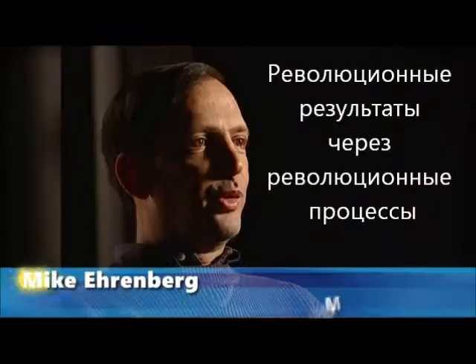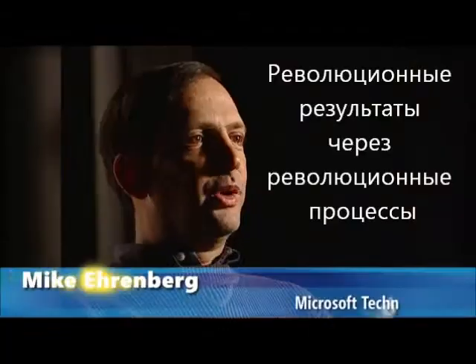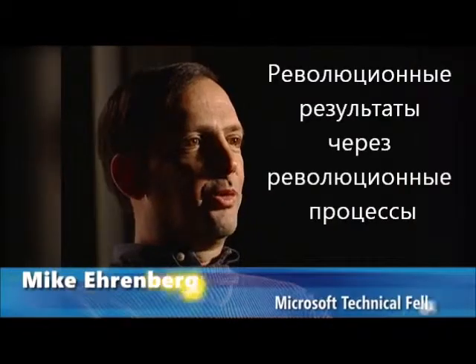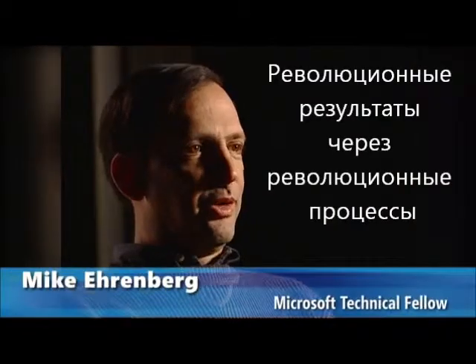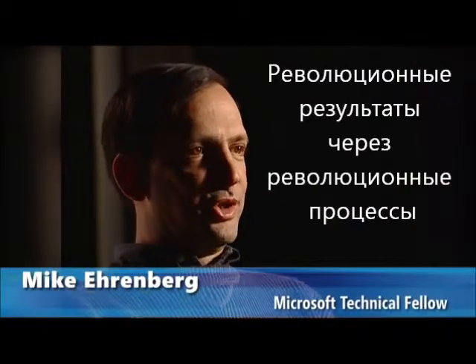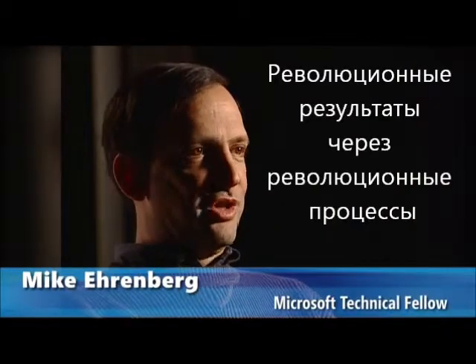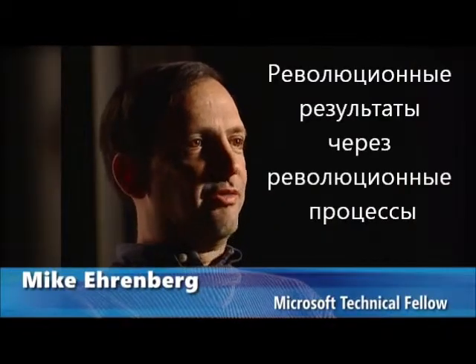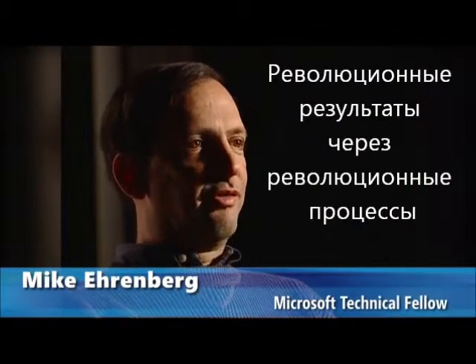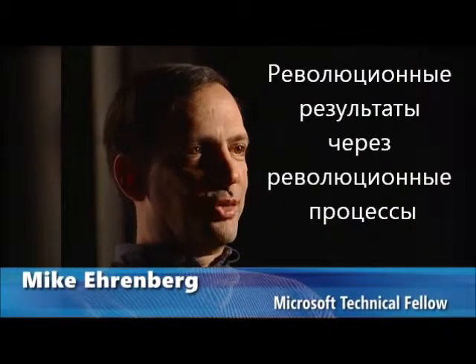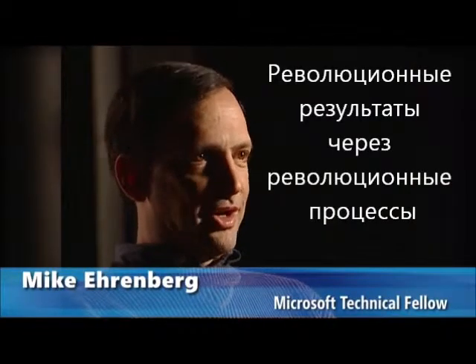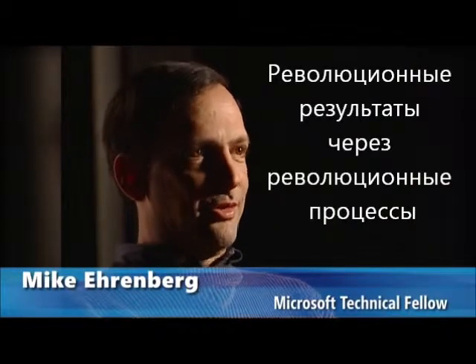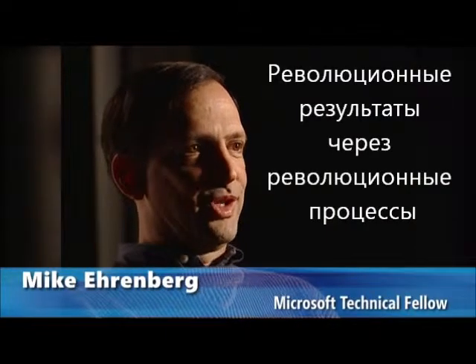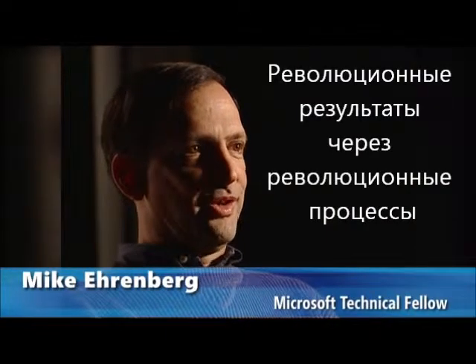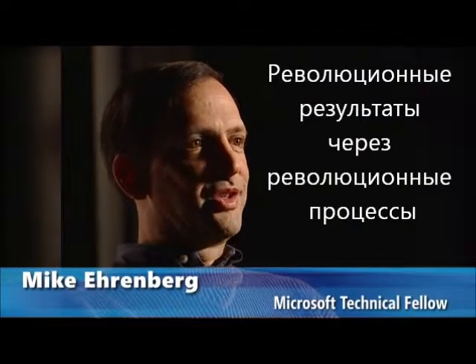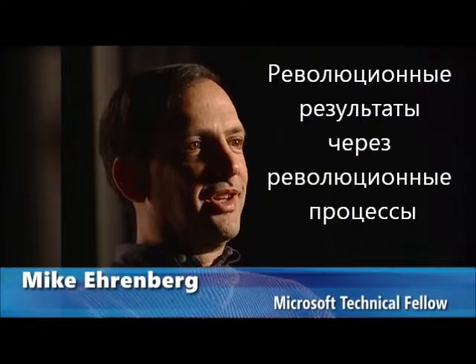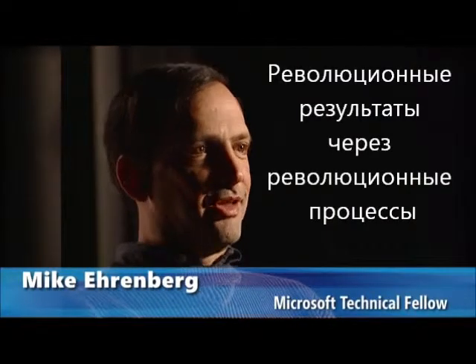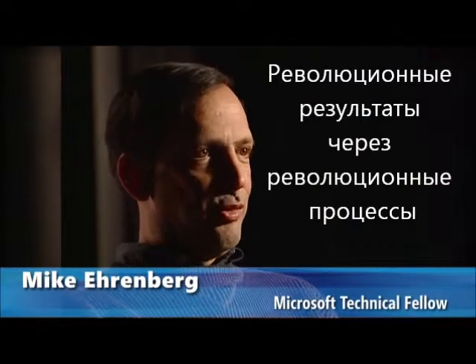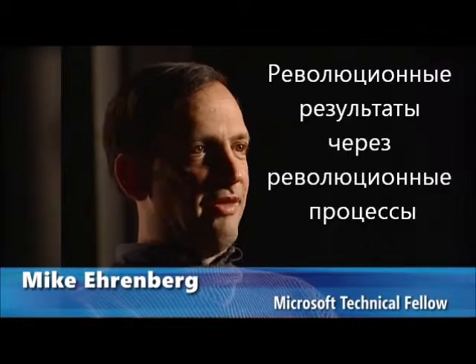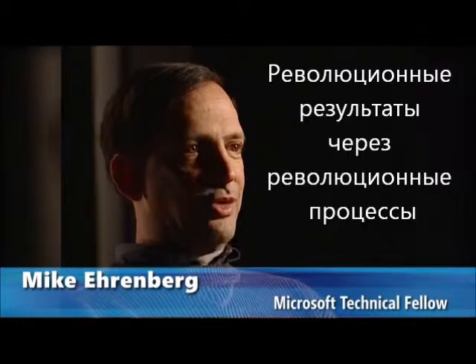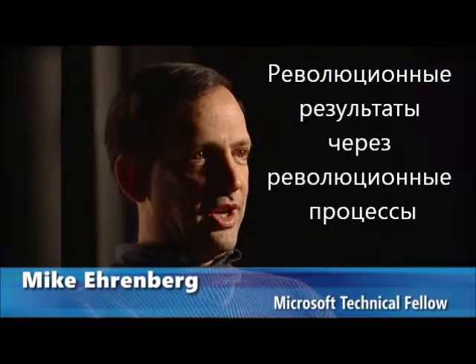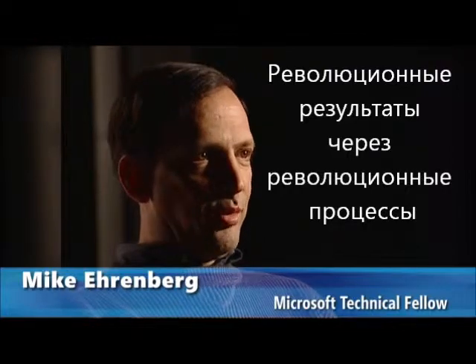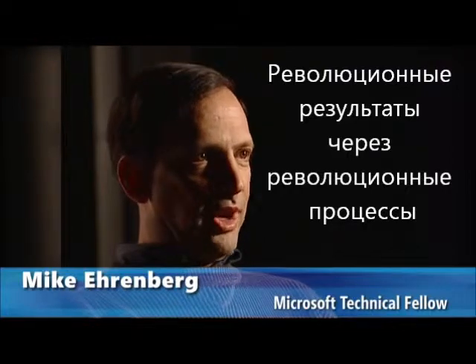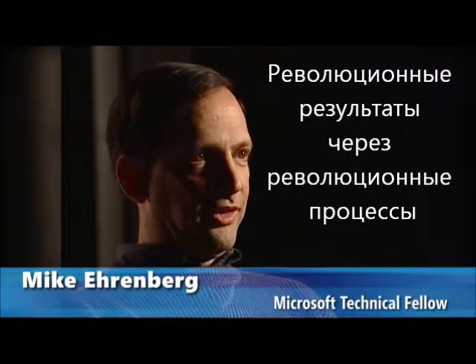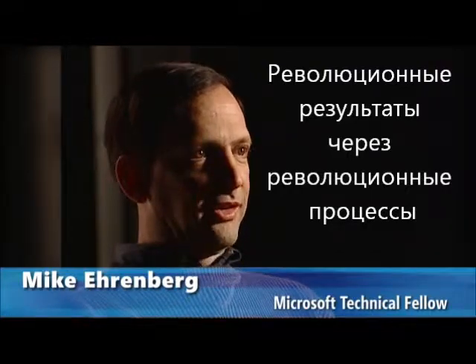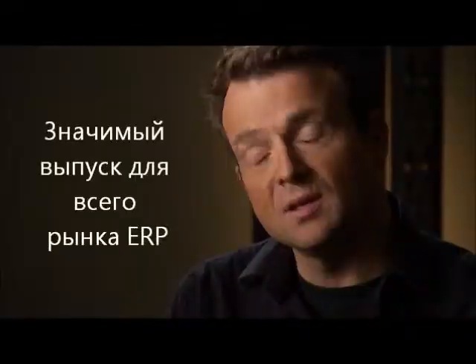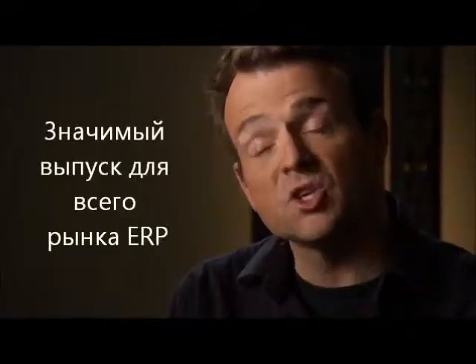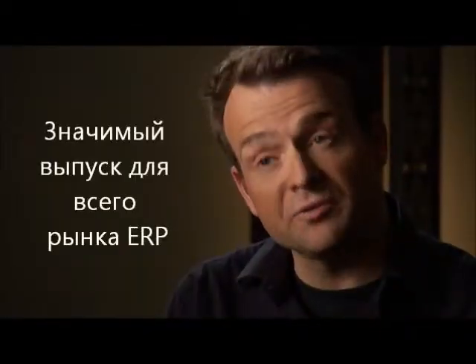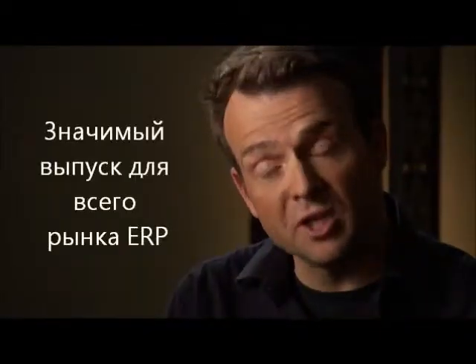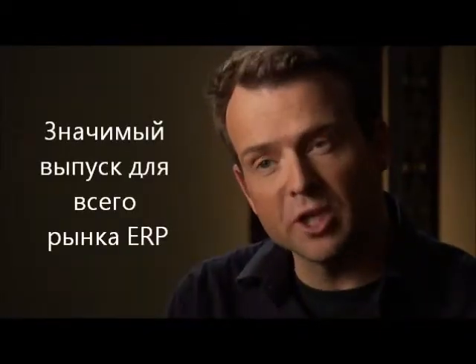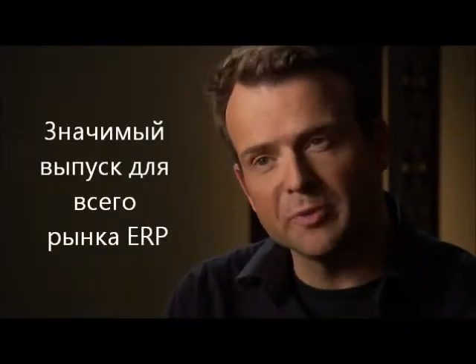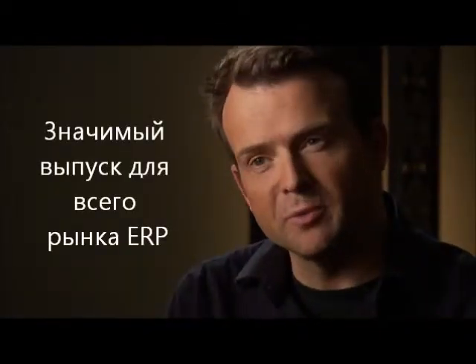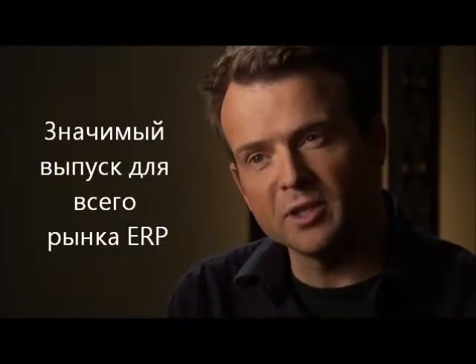We really want to achieve revolutionary results through an evolutionary process. It's a shift in the ERP market.